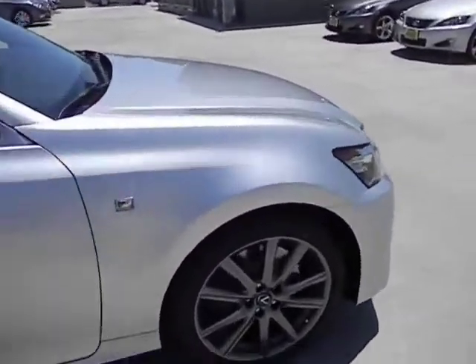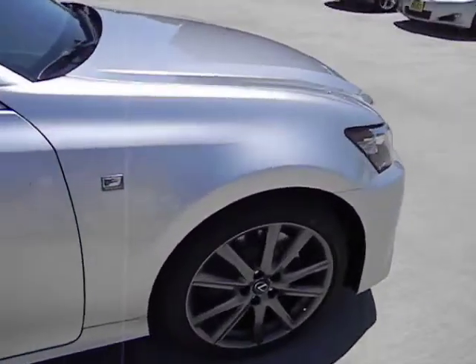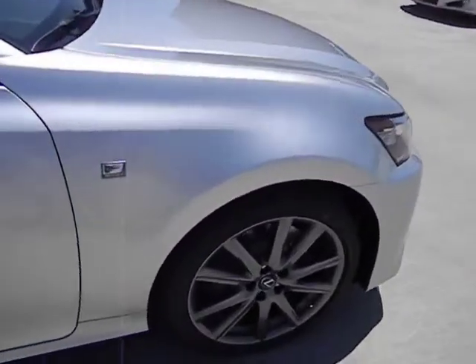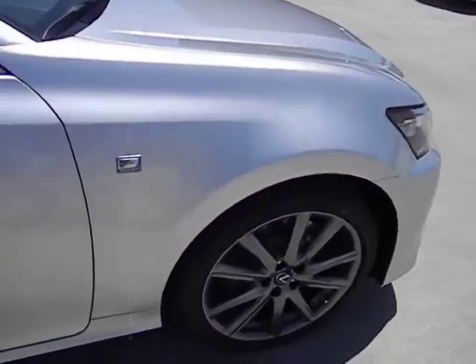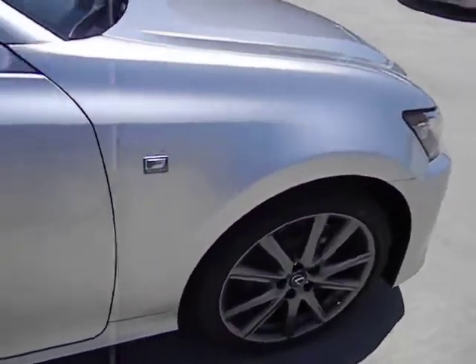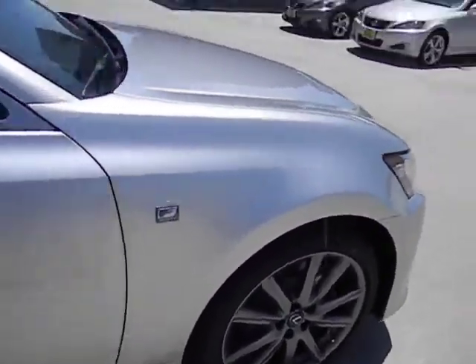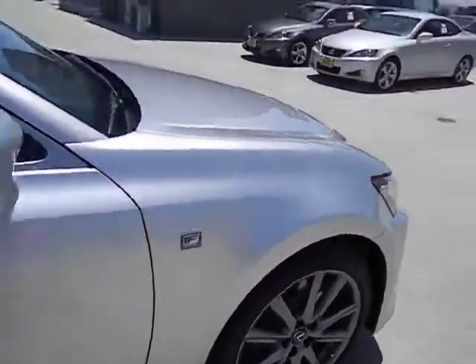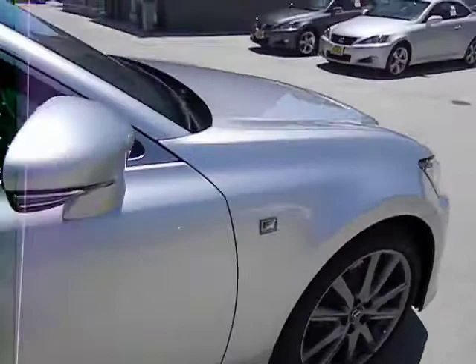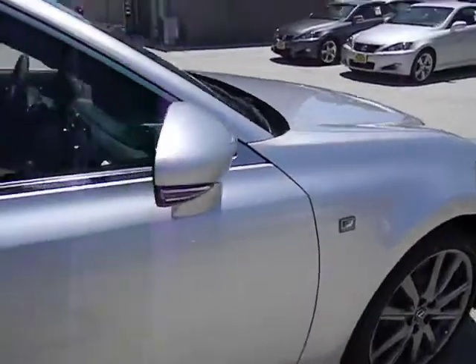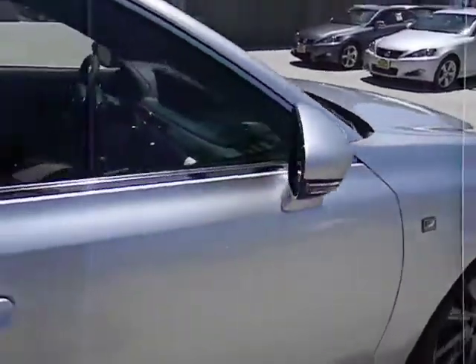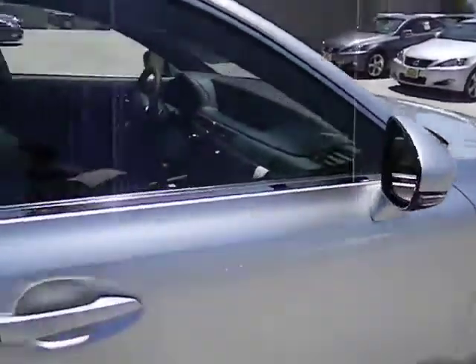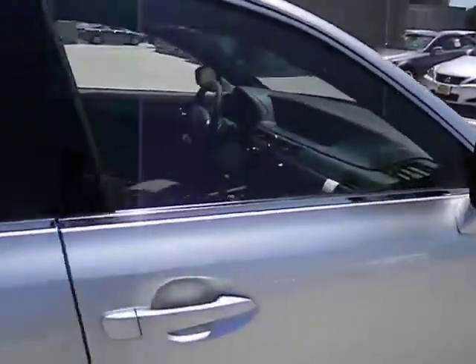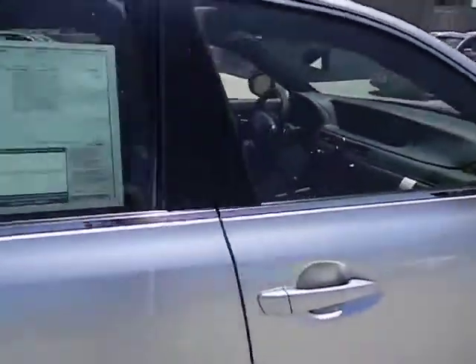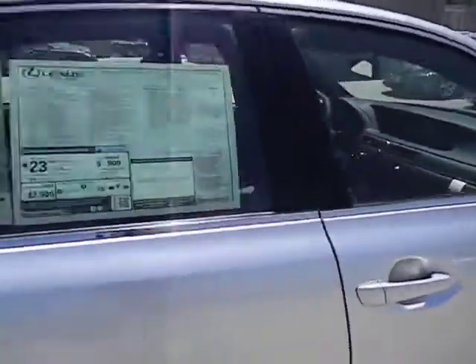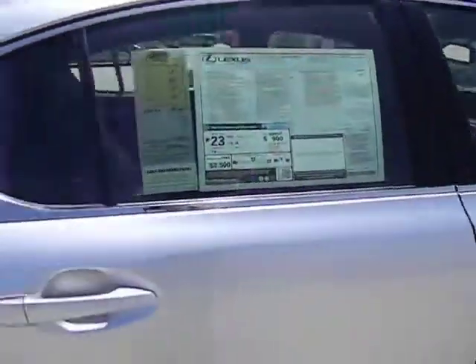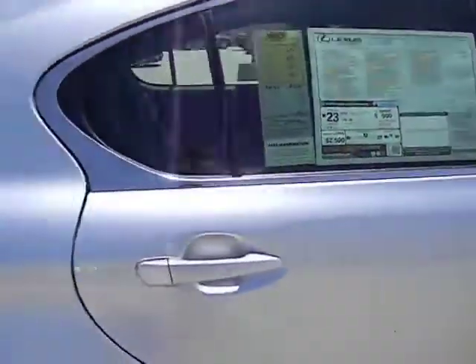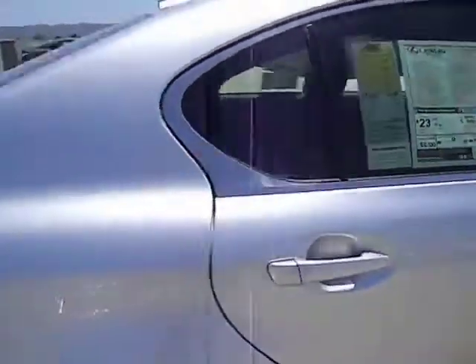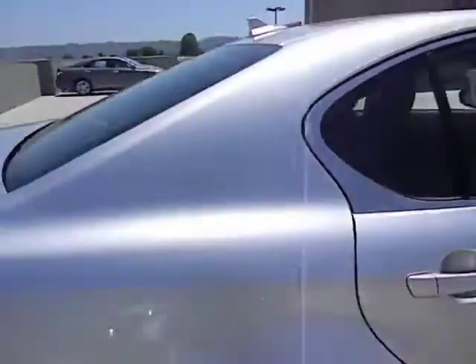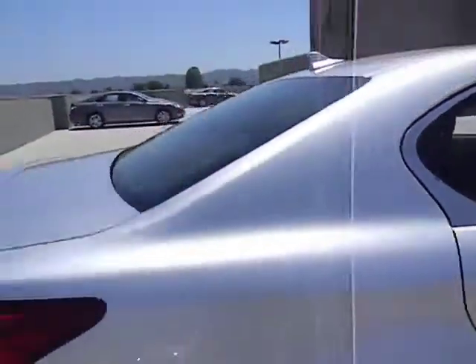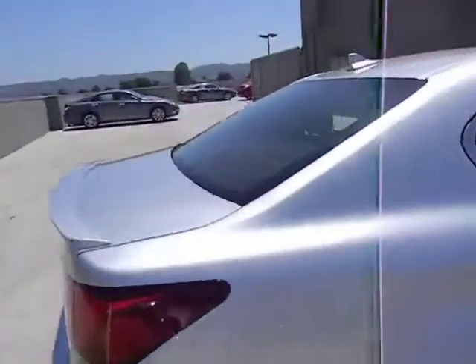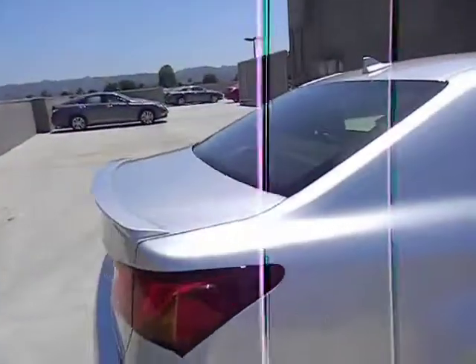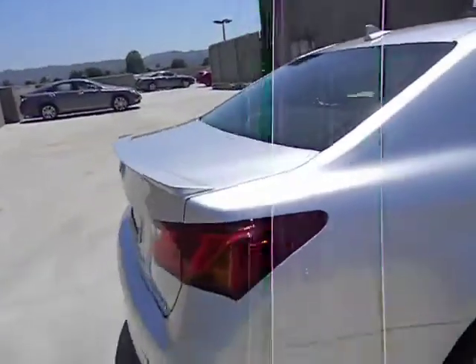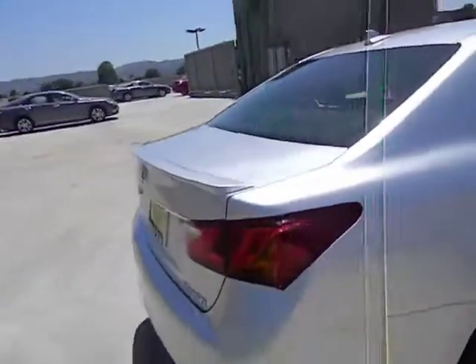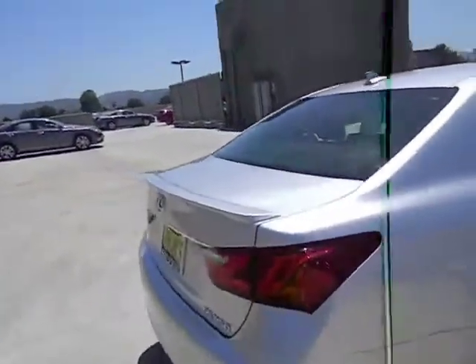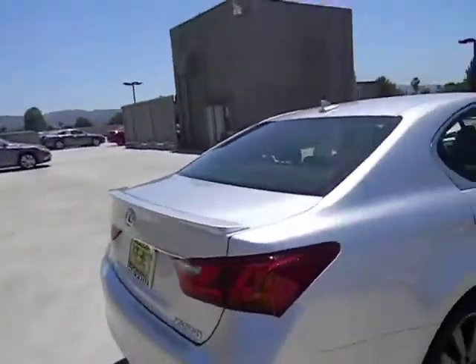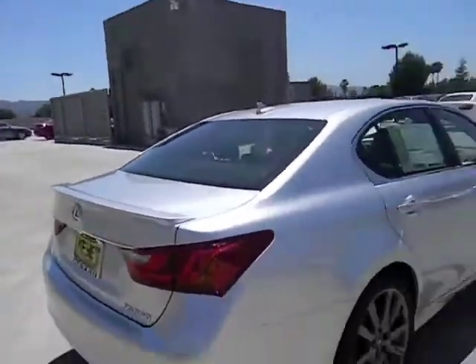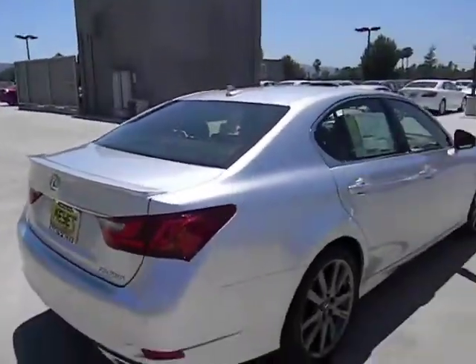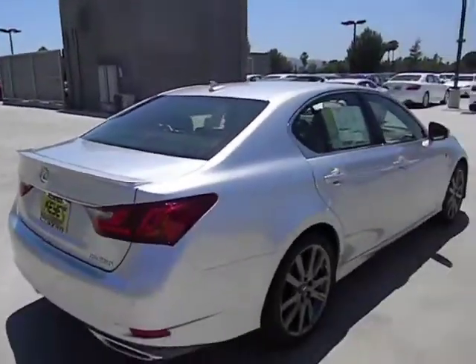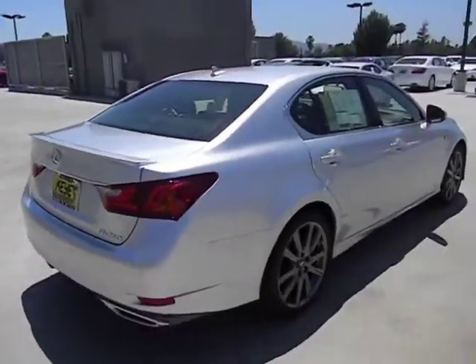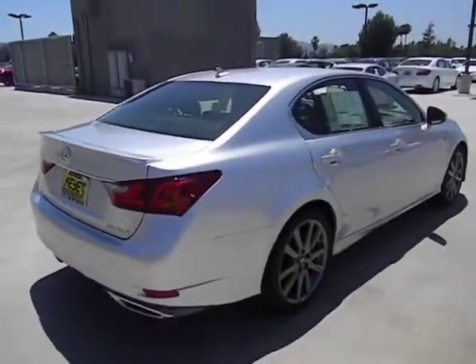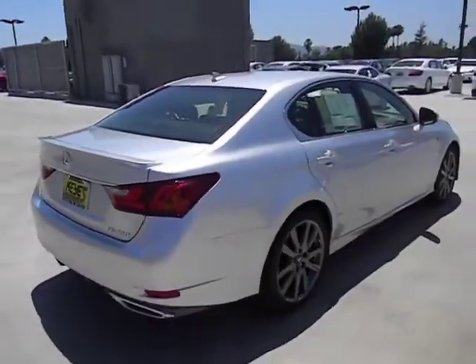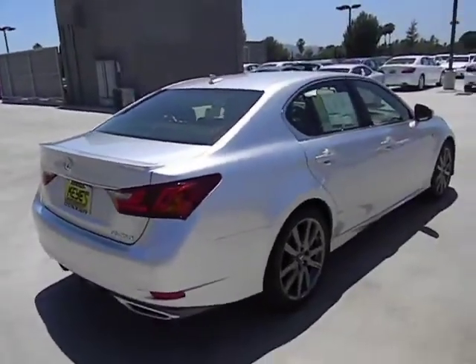This vehicle has less than 100 miles. This beauty will make even your house keys jealous. Drive it today.